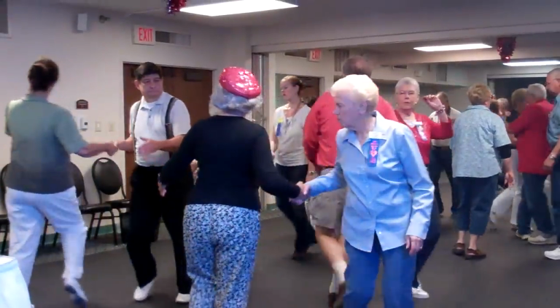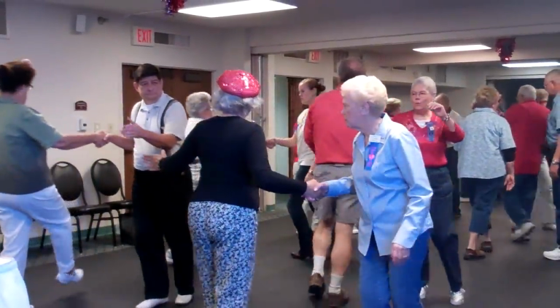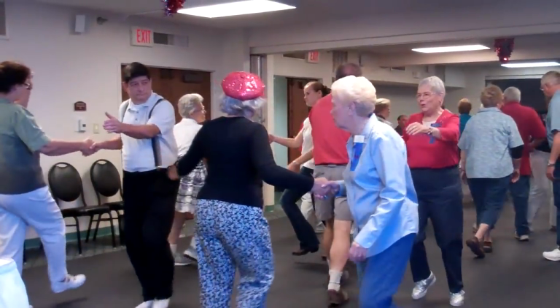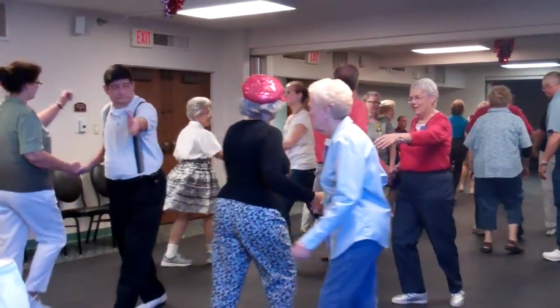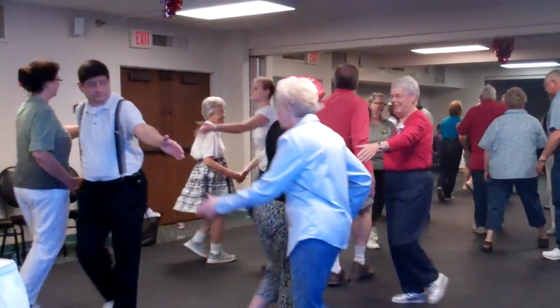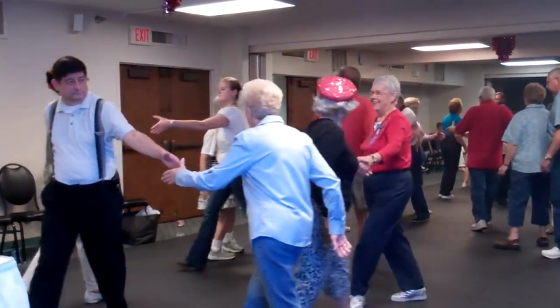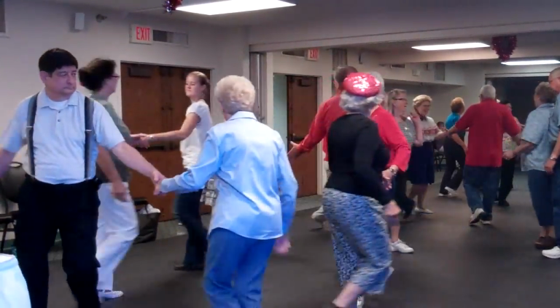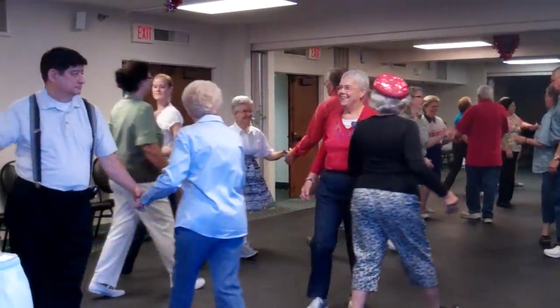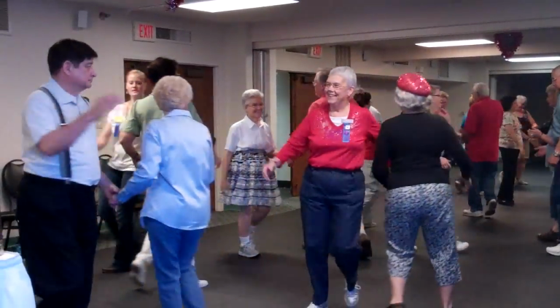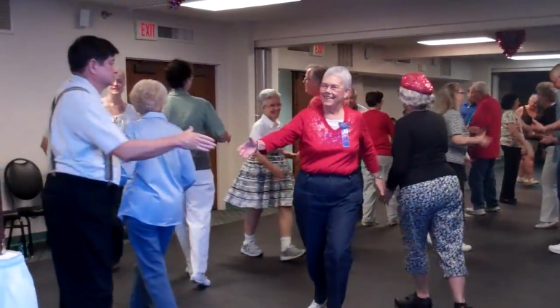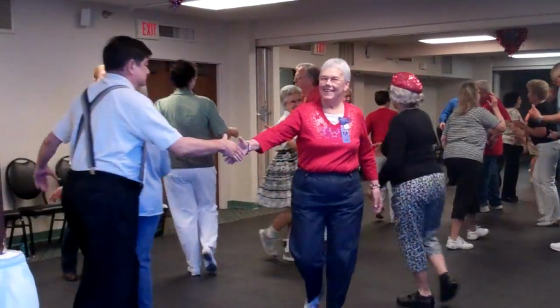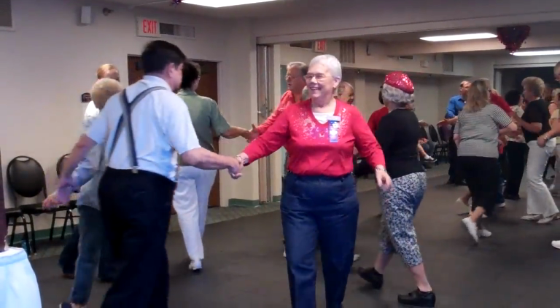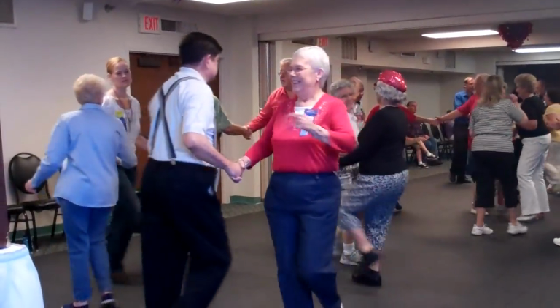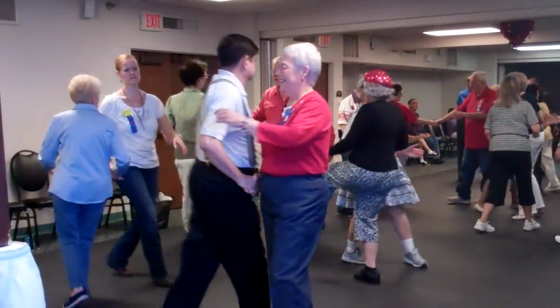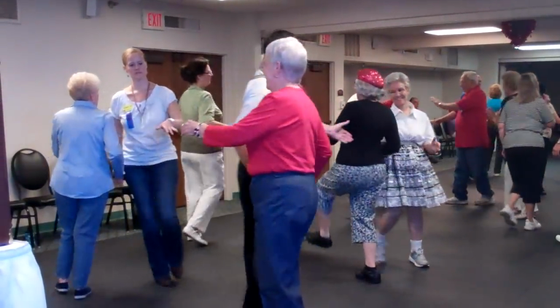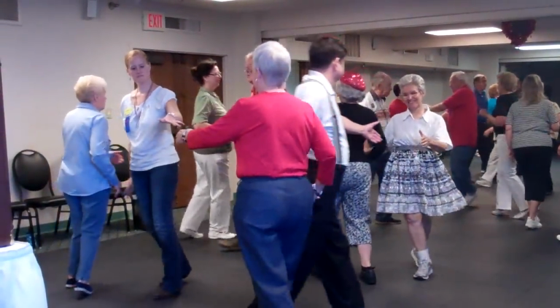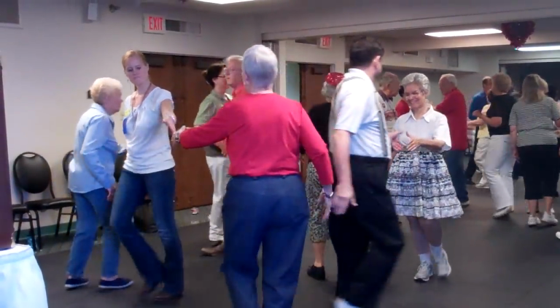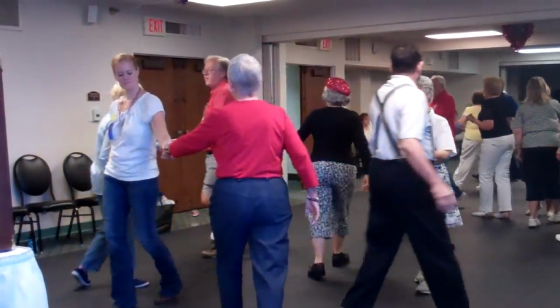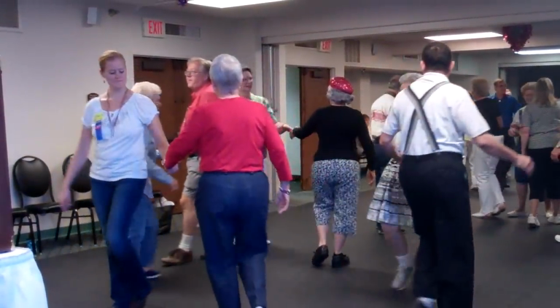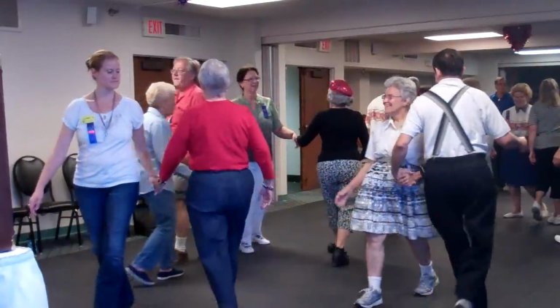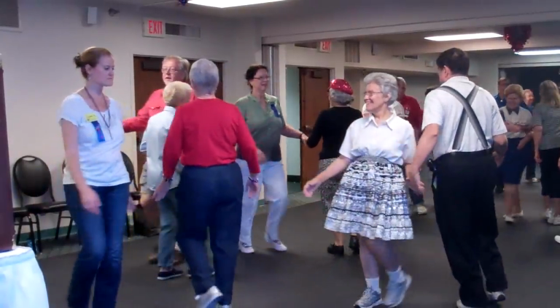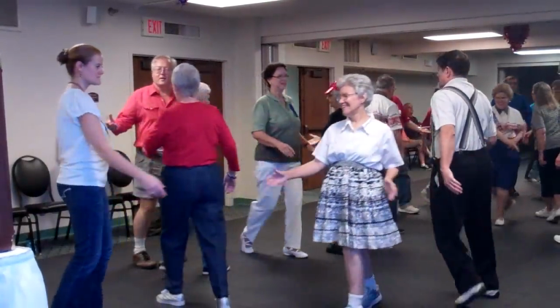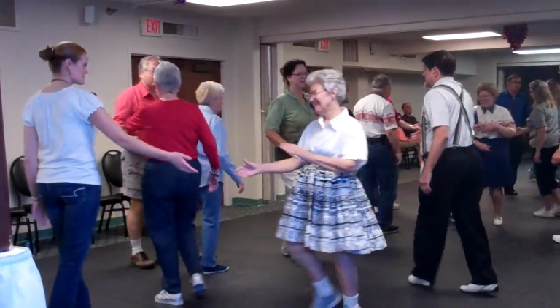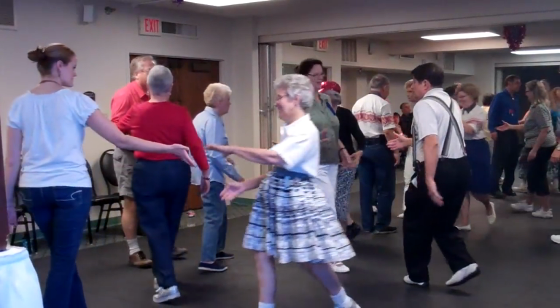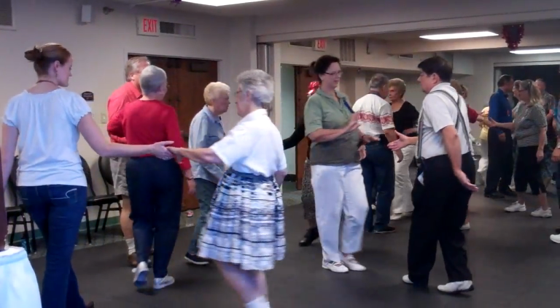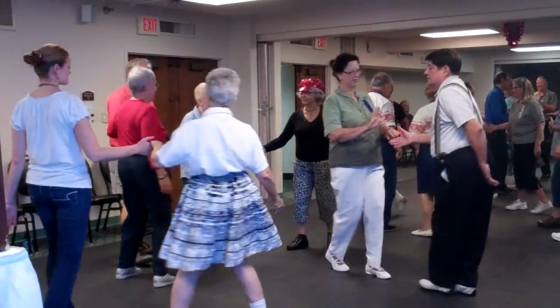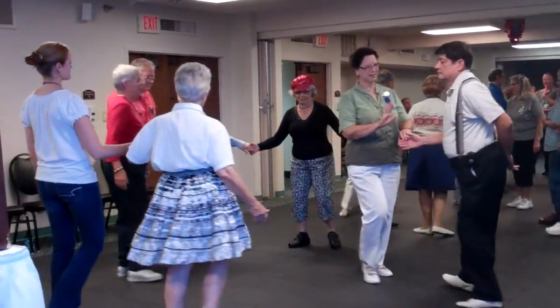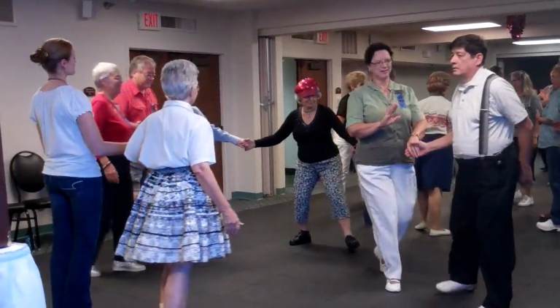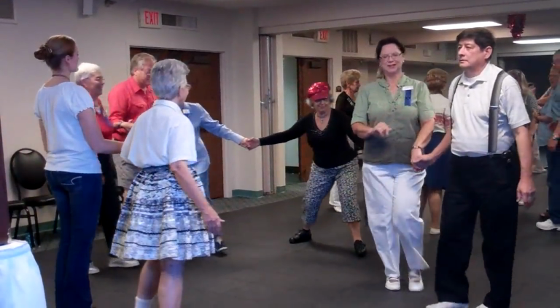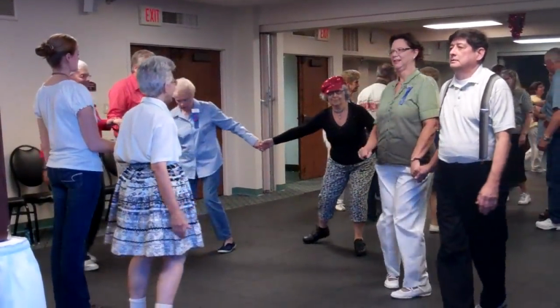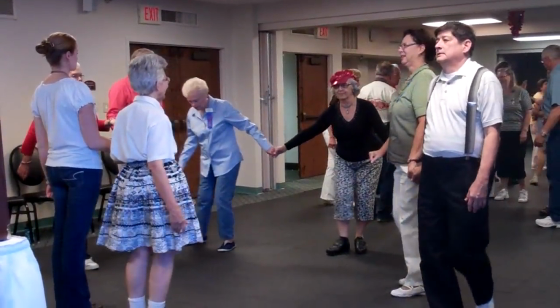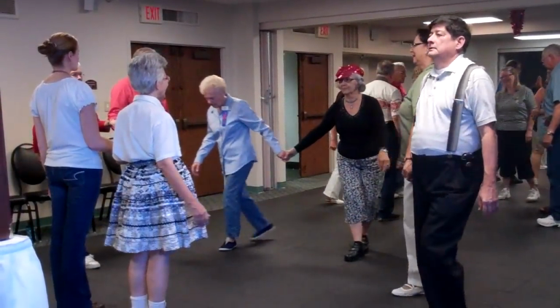Grand rock. Hand over hand around. Meet a little lady — drag back a little and you're close.